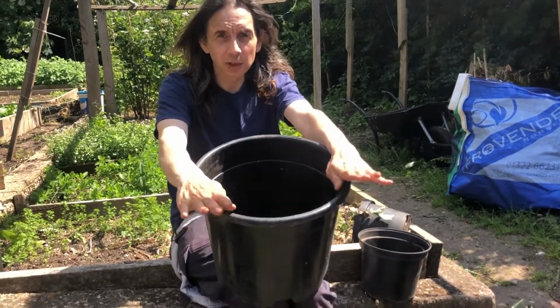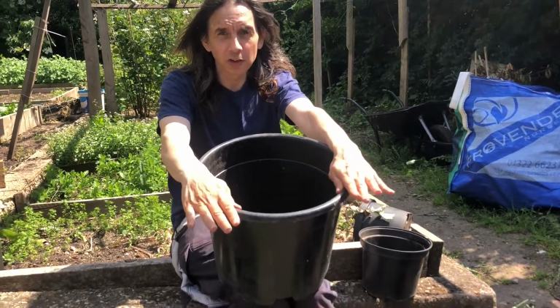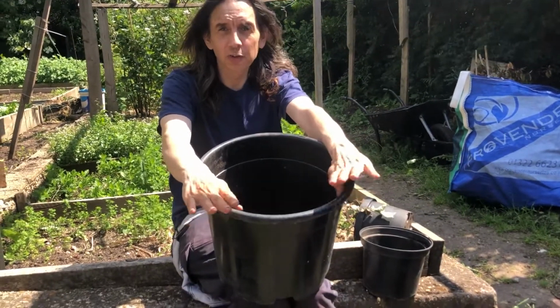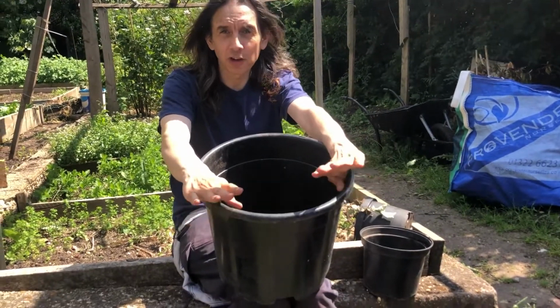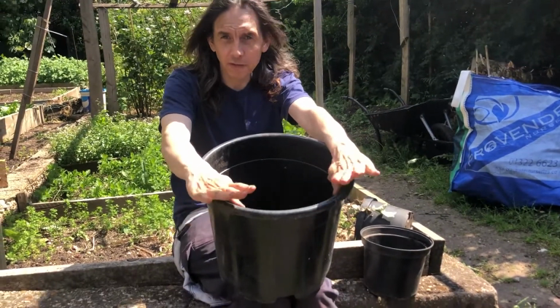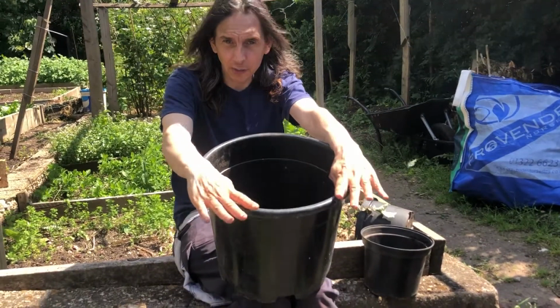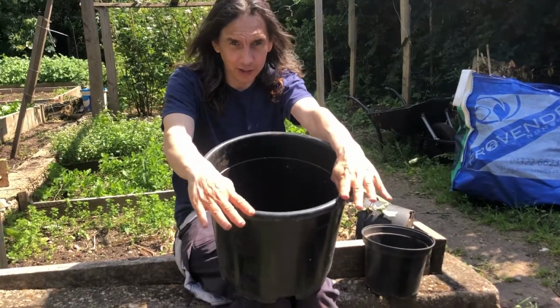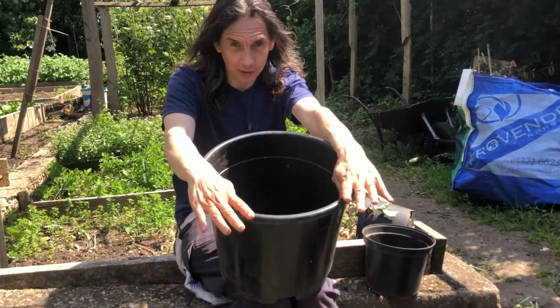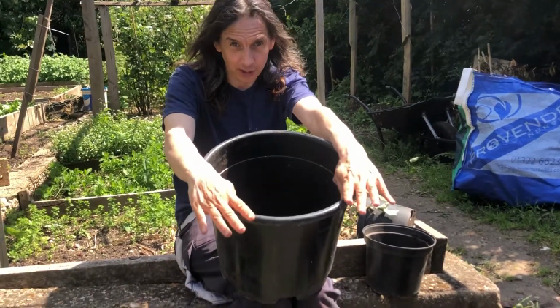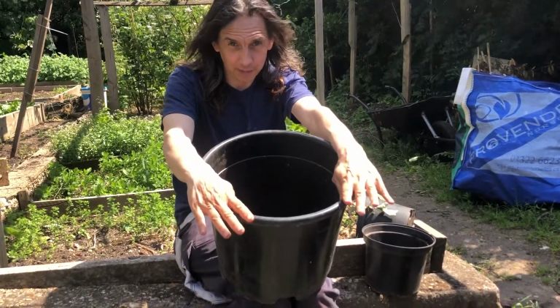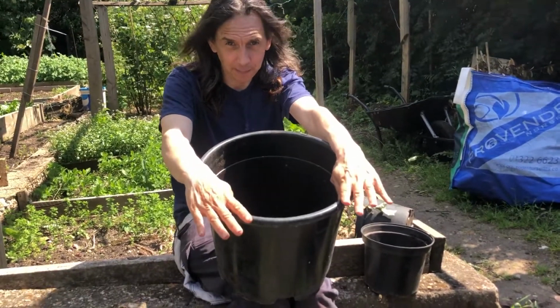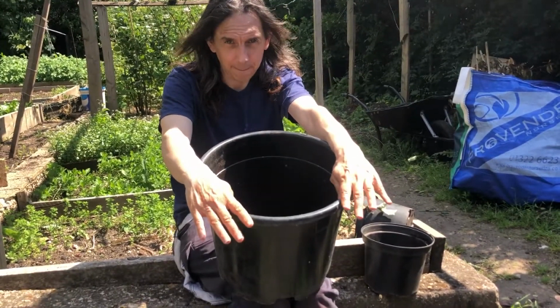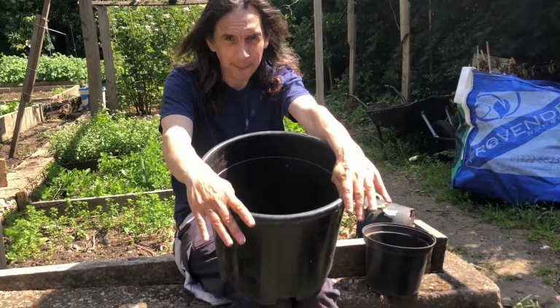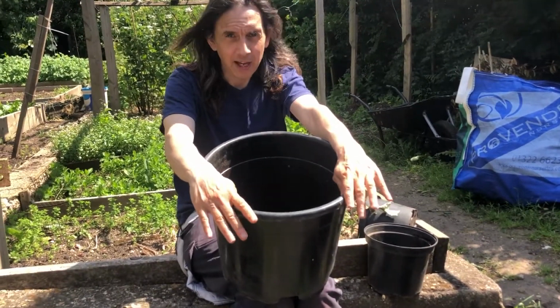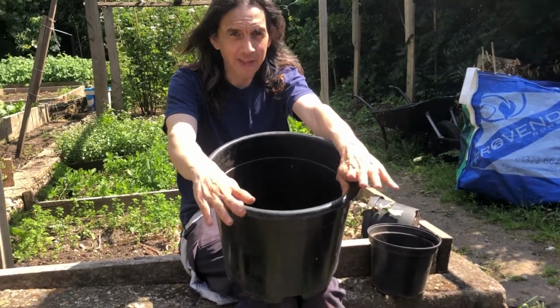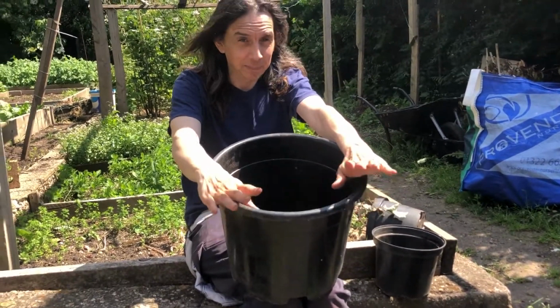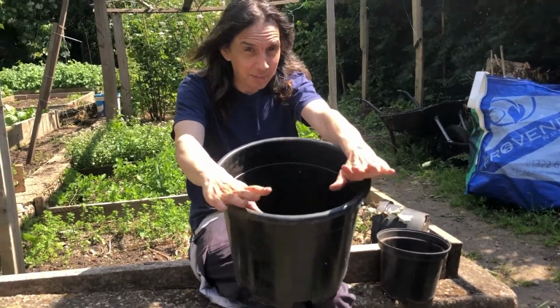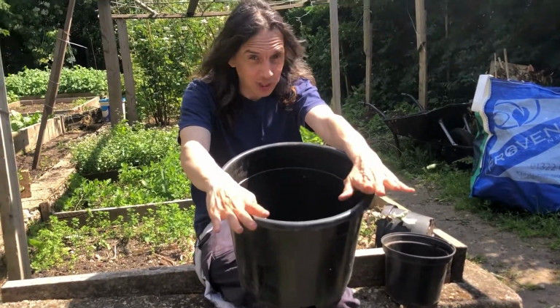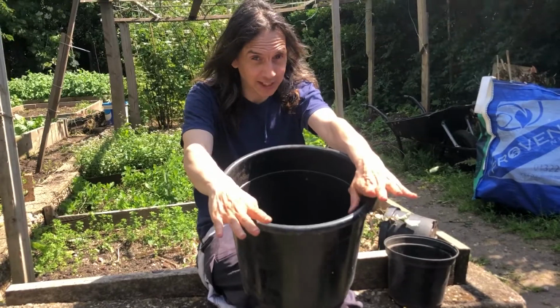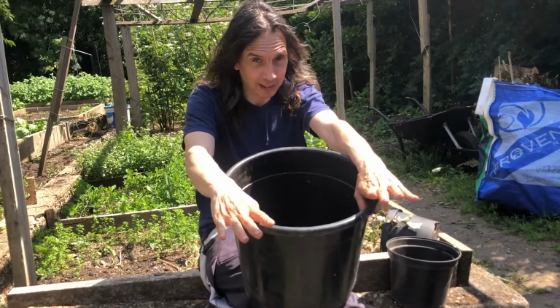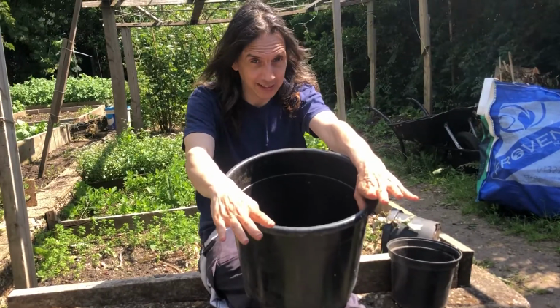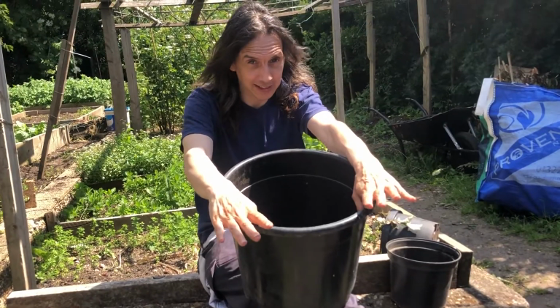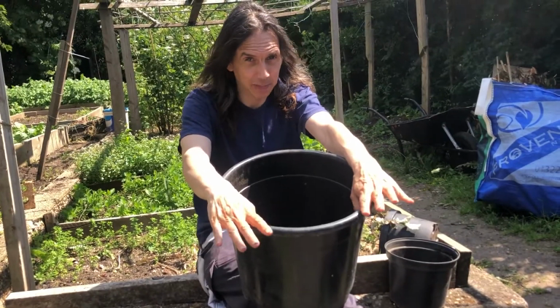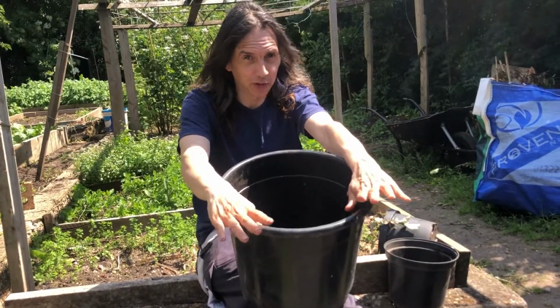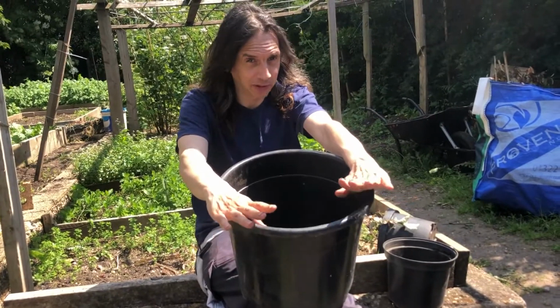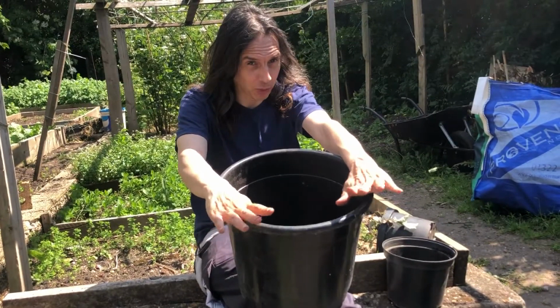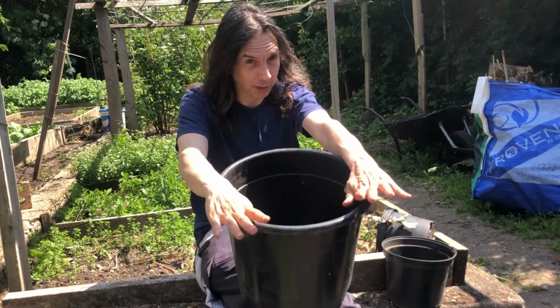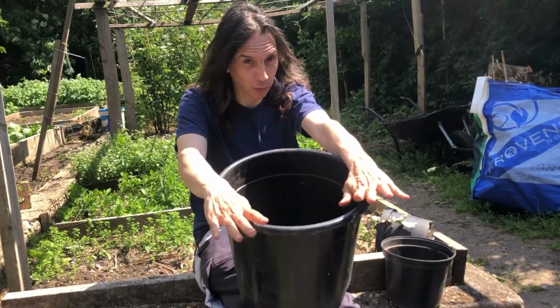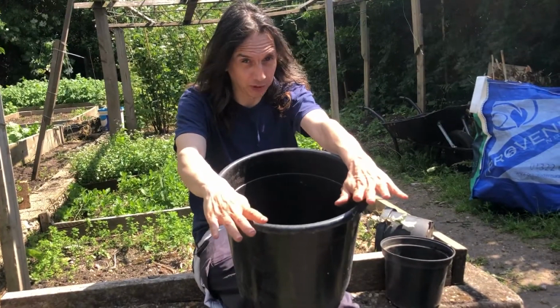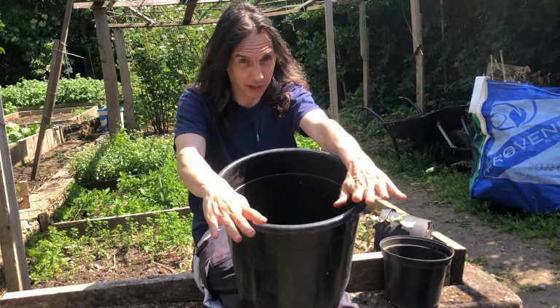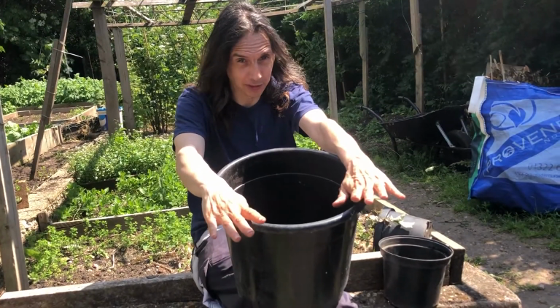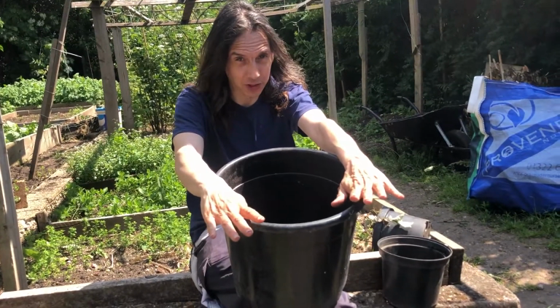Tomatoes also grow very well in the ground, and there'll be much less maintenance because you won't have to worry about watering very much.